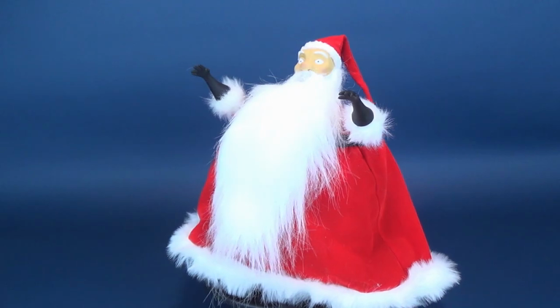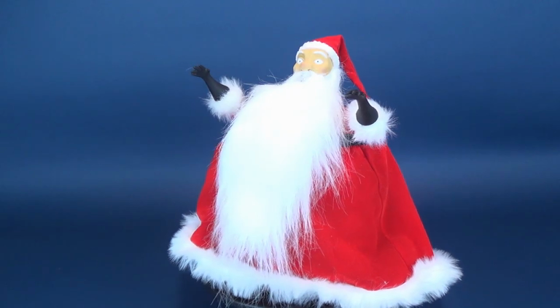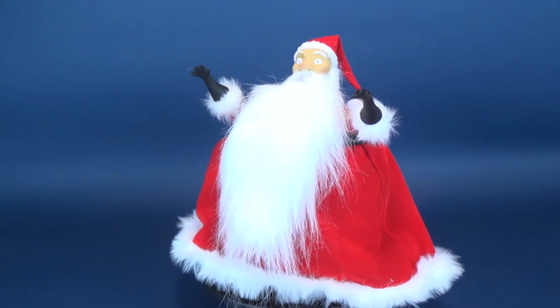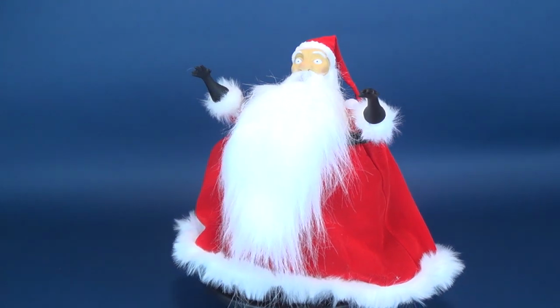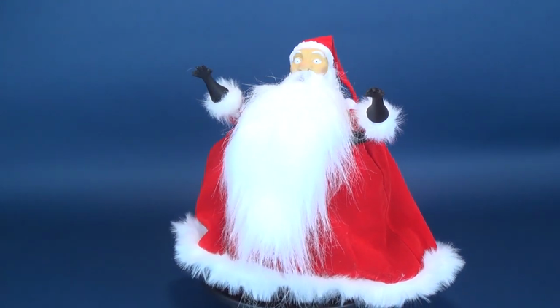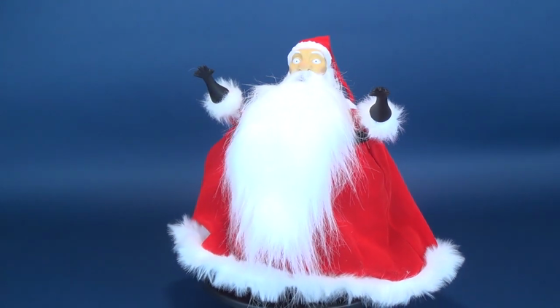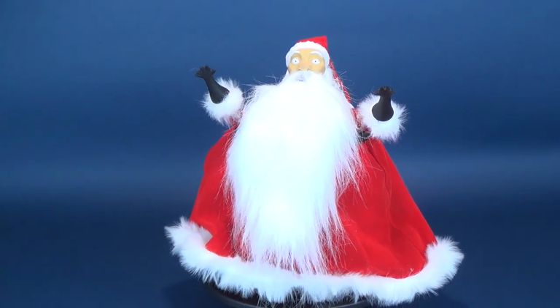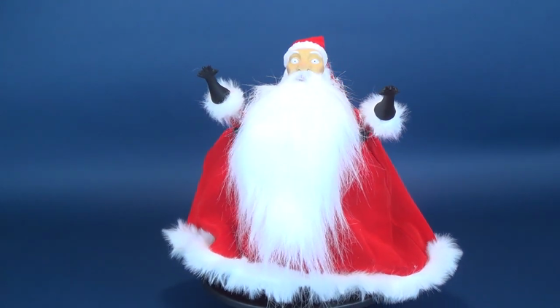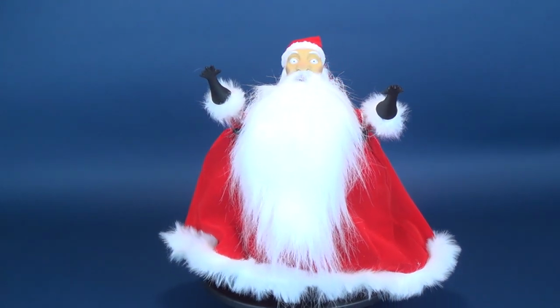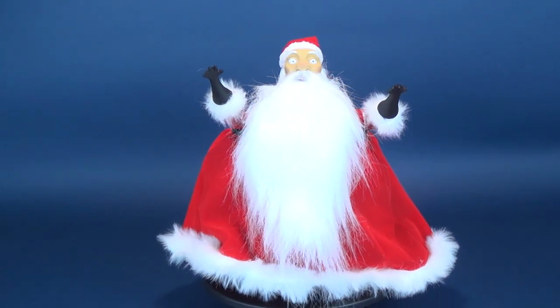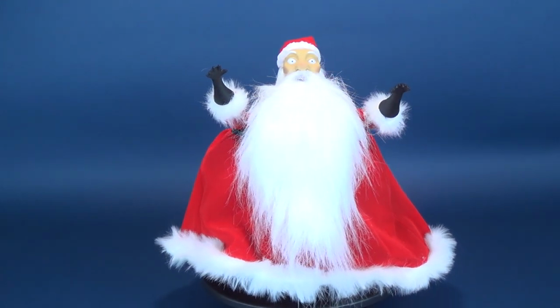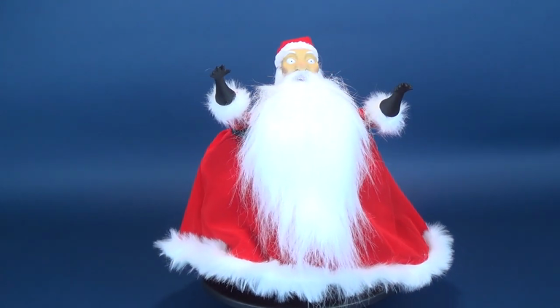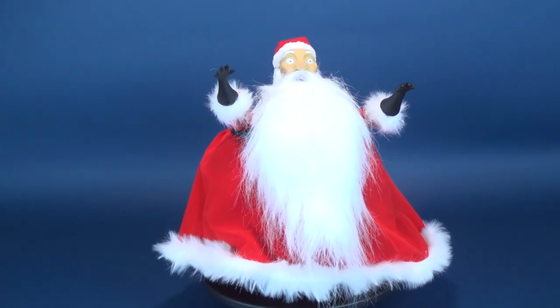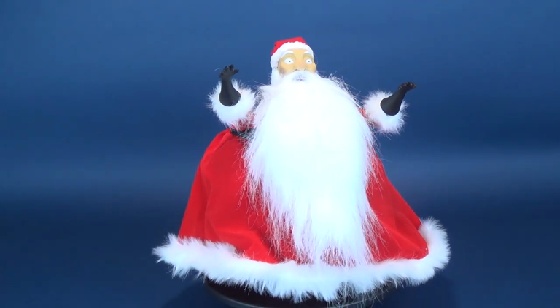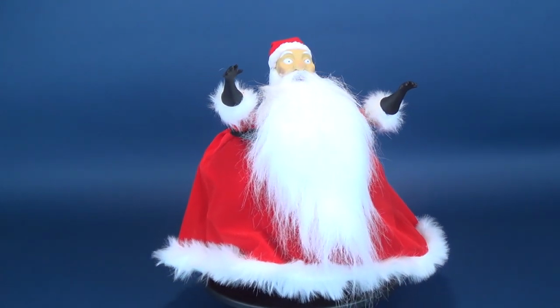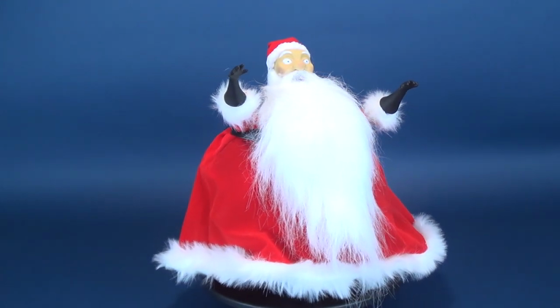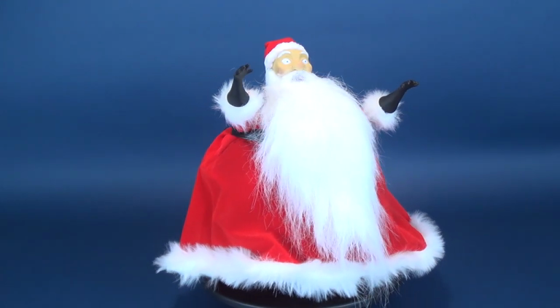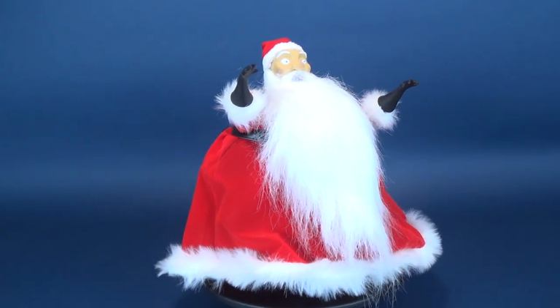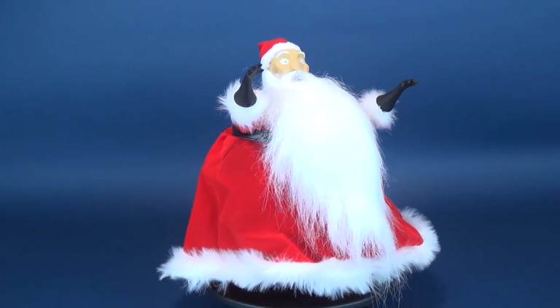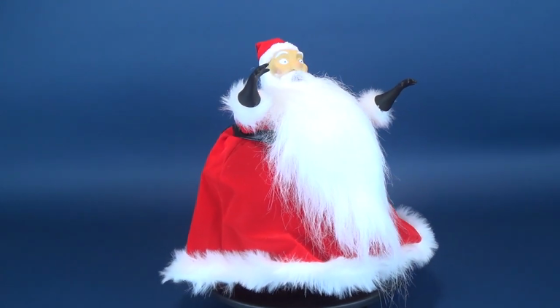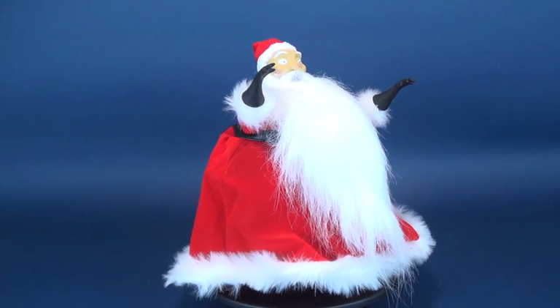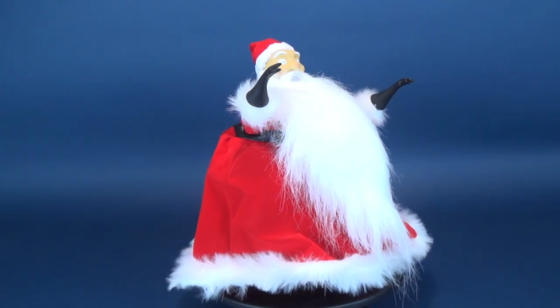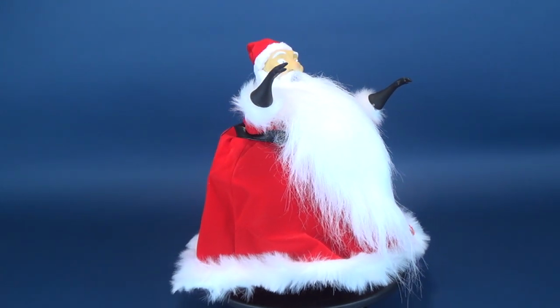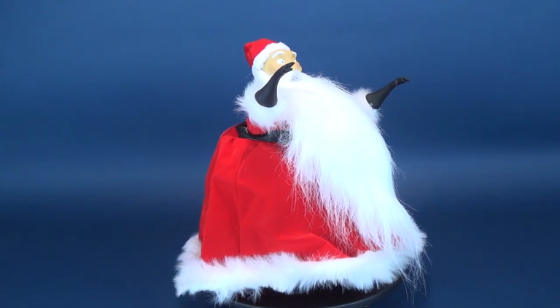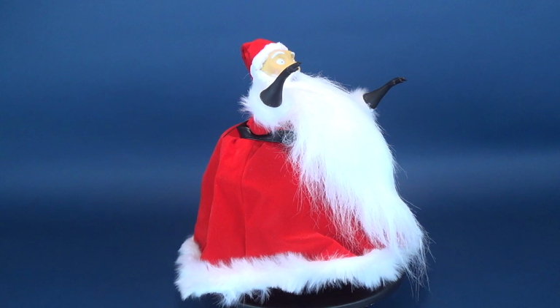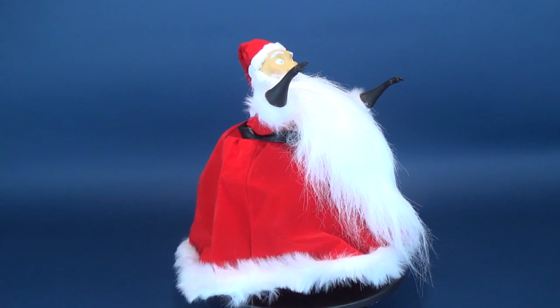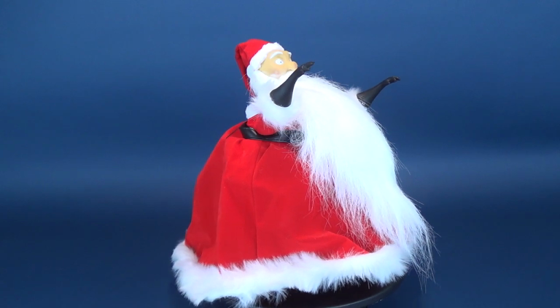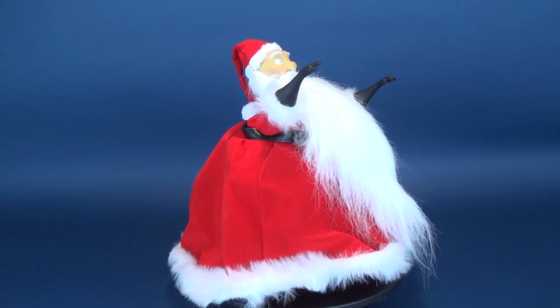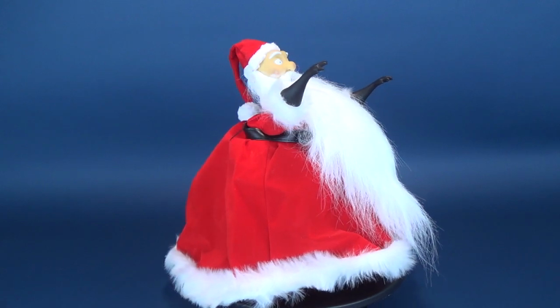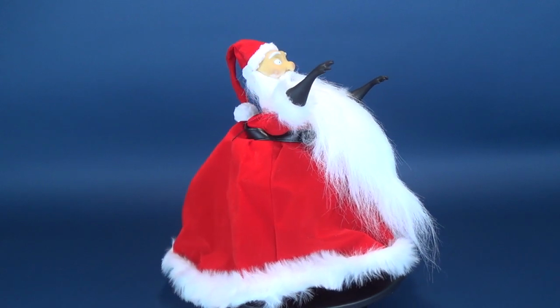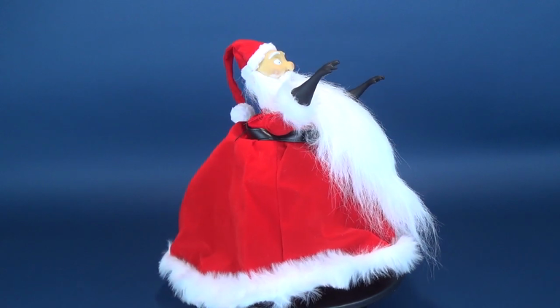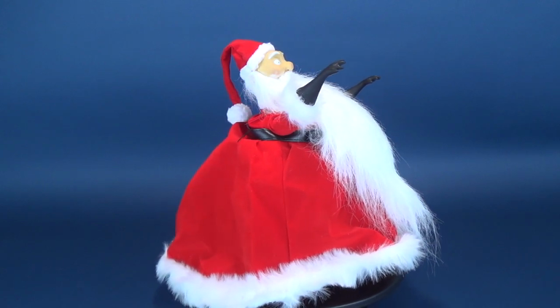Today's Christmas video, we're going to be having a look at the Diamond Select A Nightmare Before Christmas Santa Claus Deluxe Collection Doll.